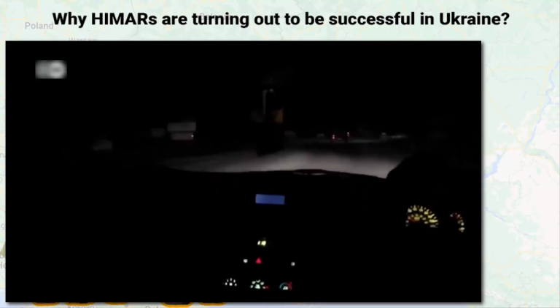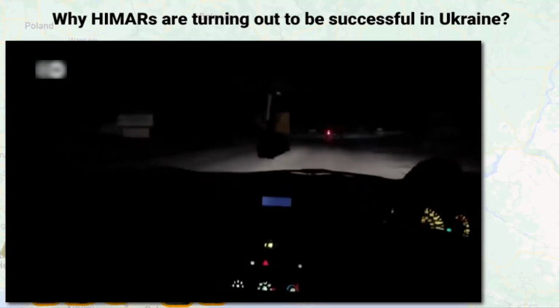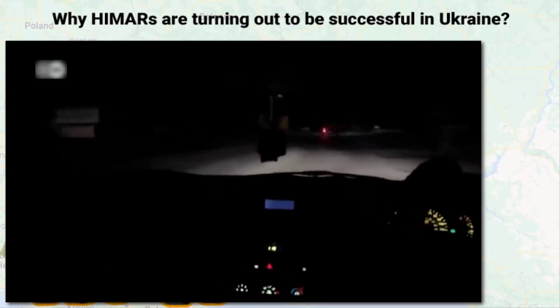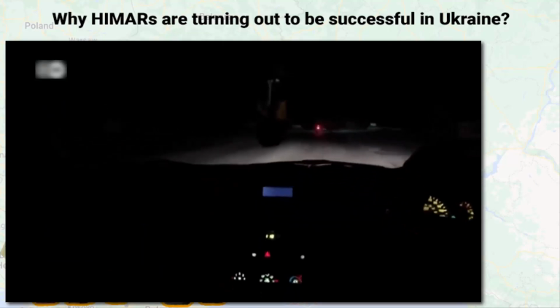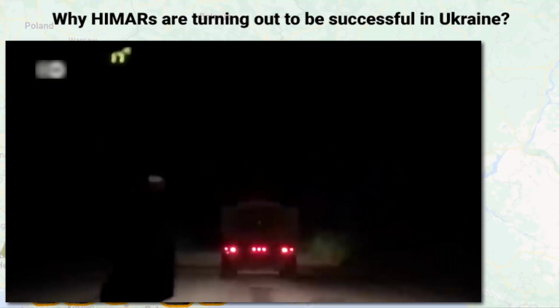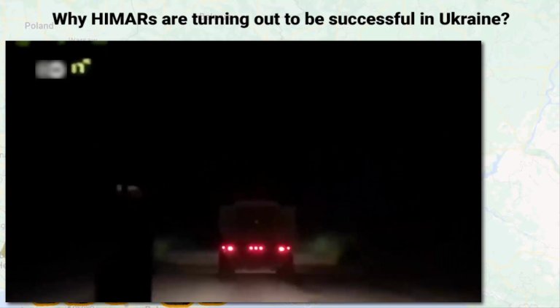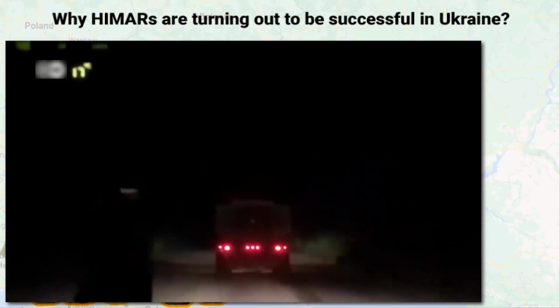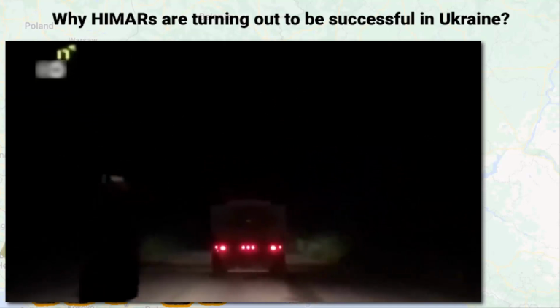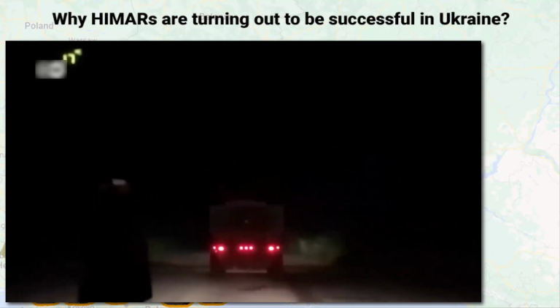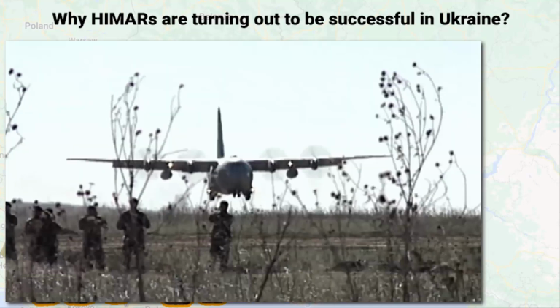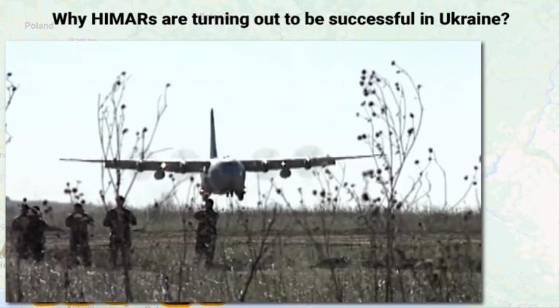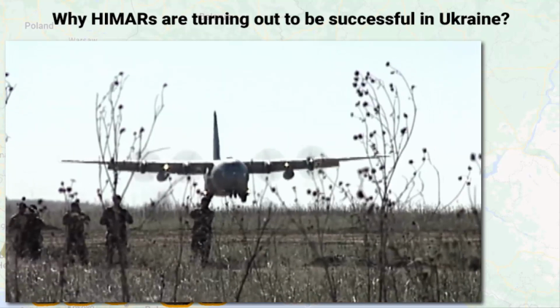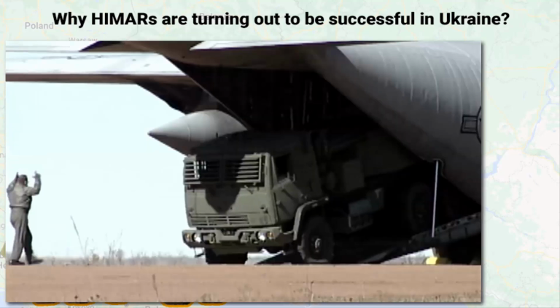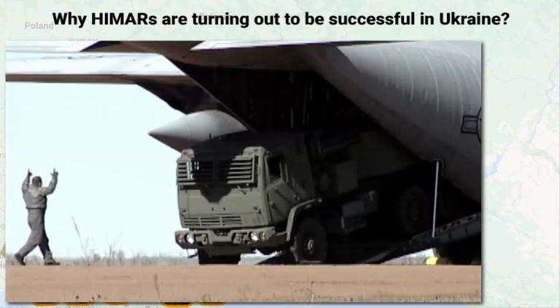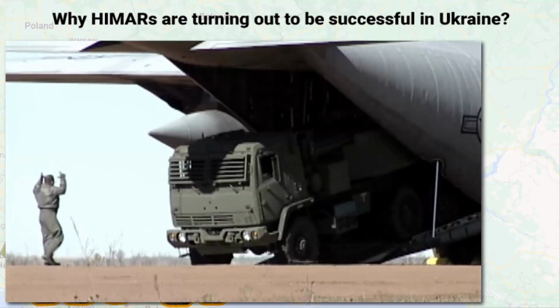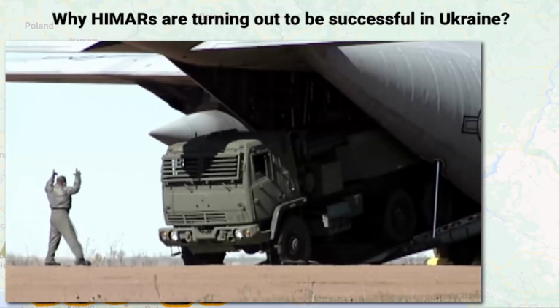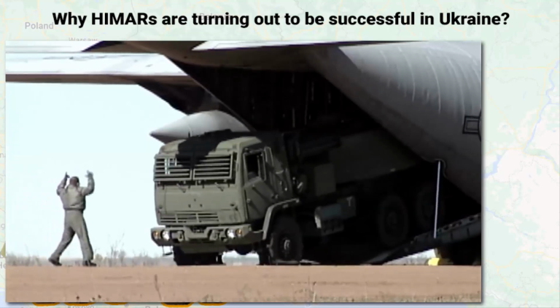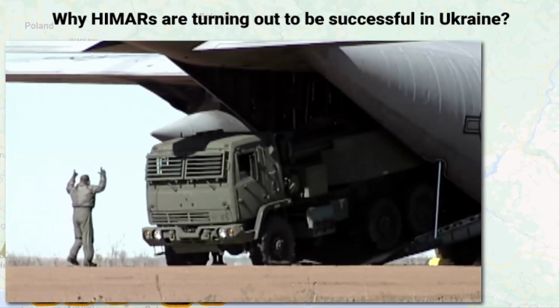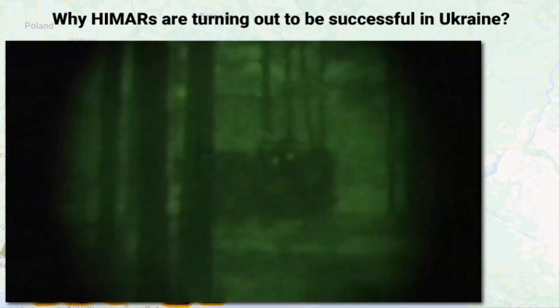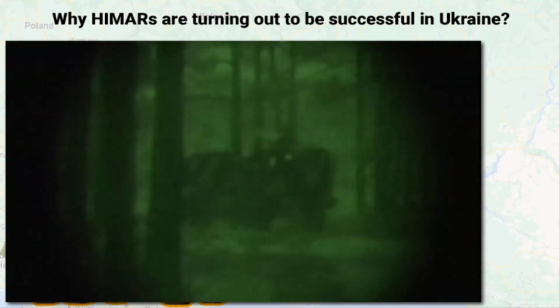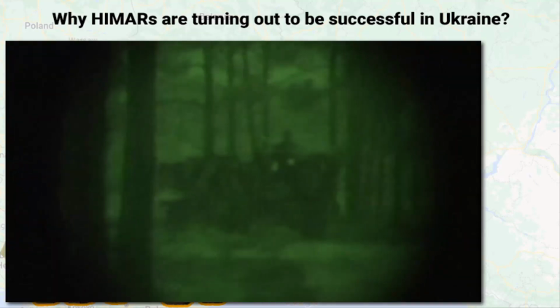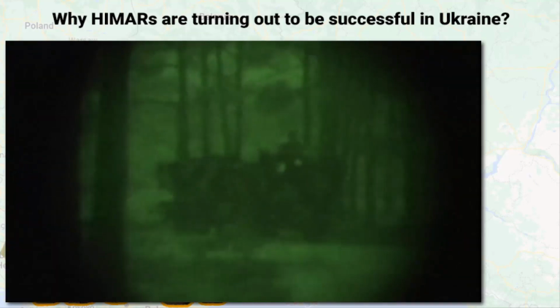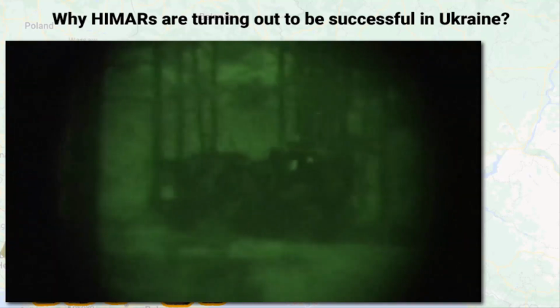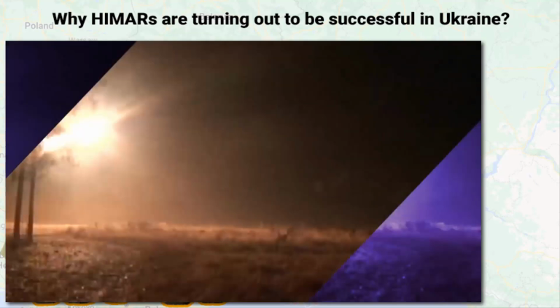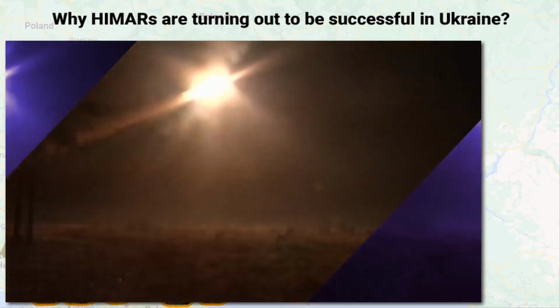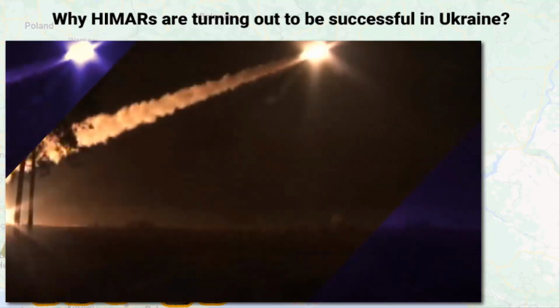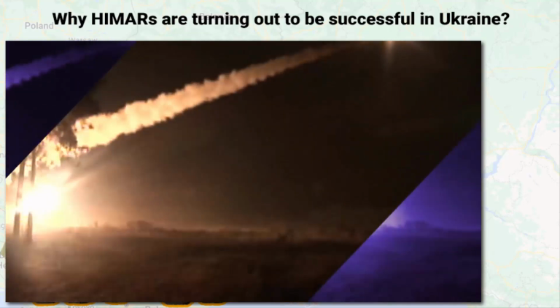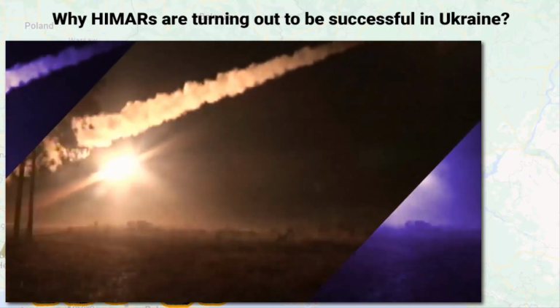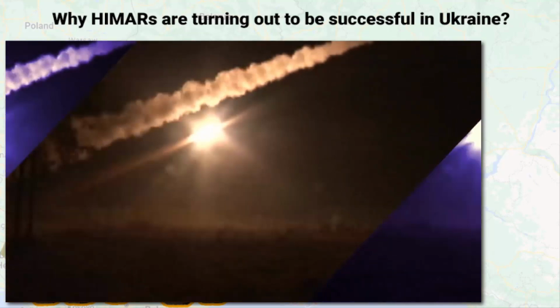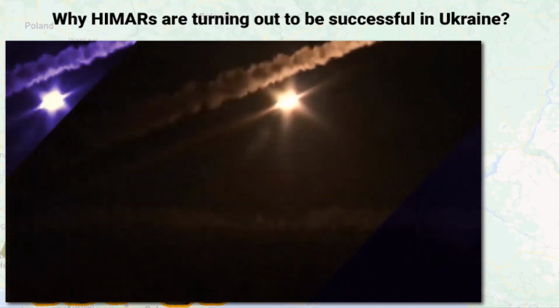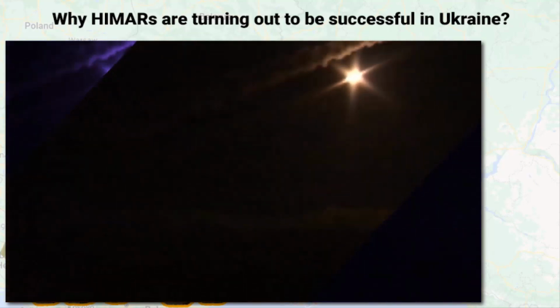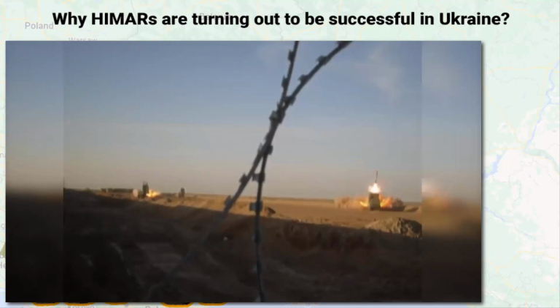HIMARS can be quickly deployed anywhere with the help of a C-130 aircraft, and that further proves the combat effectiveness of HIMARS.